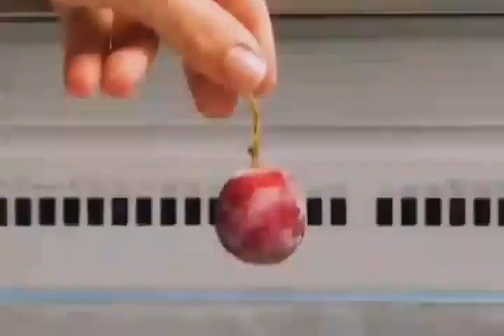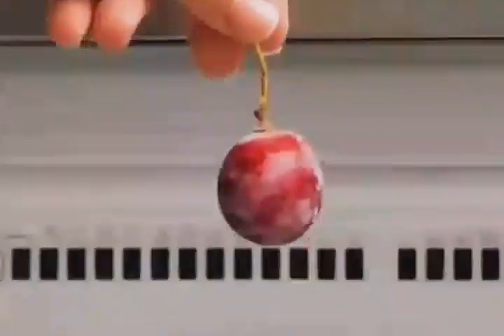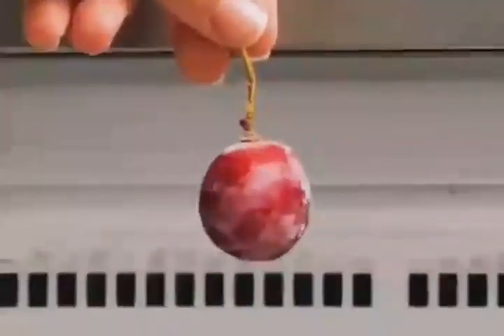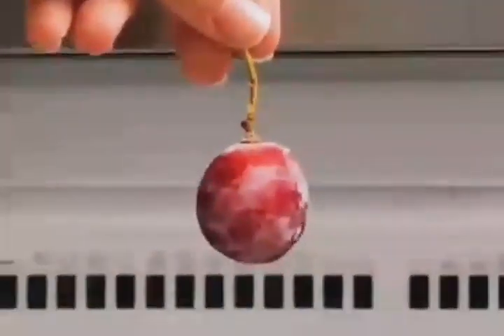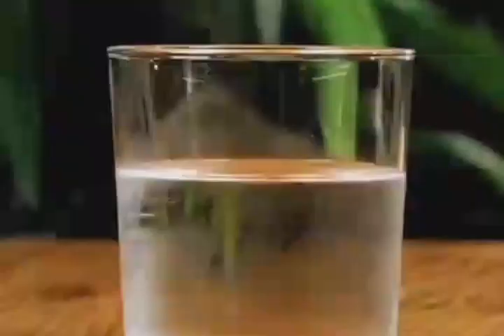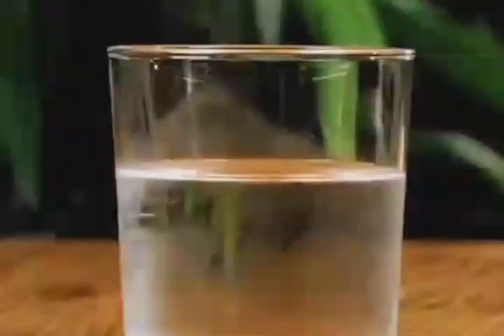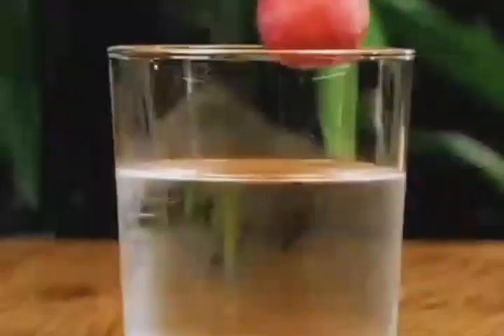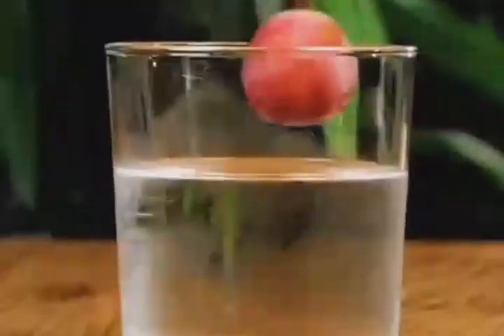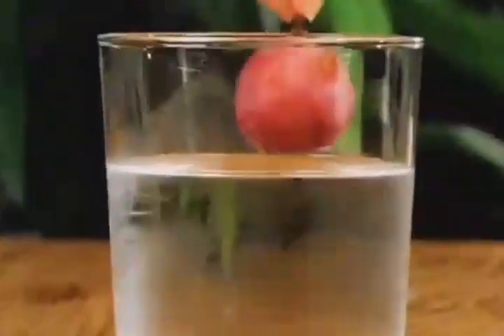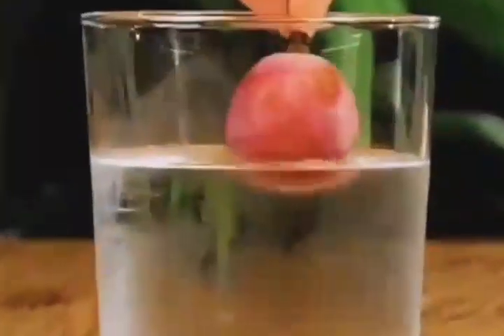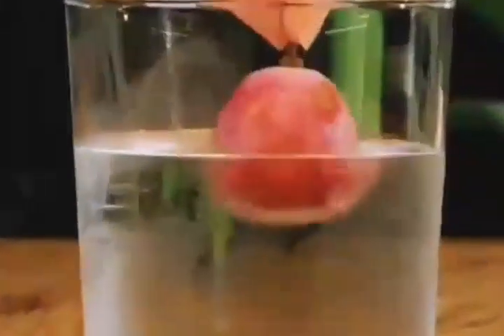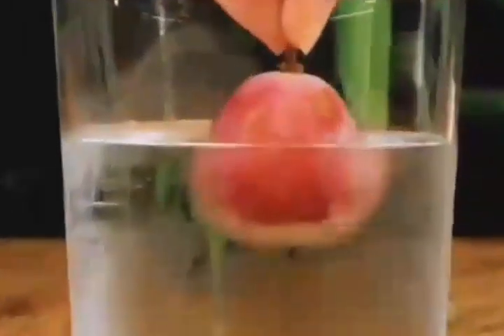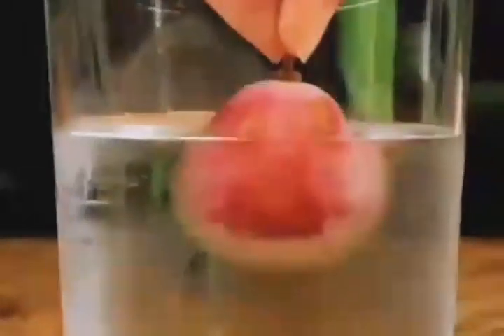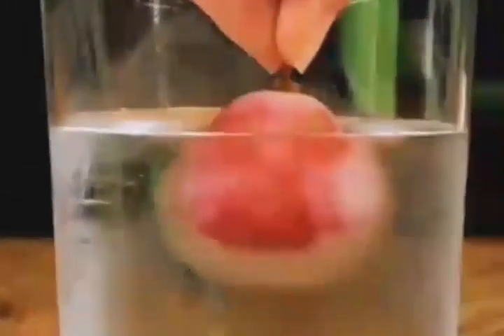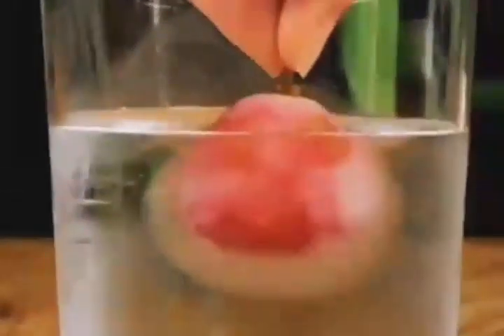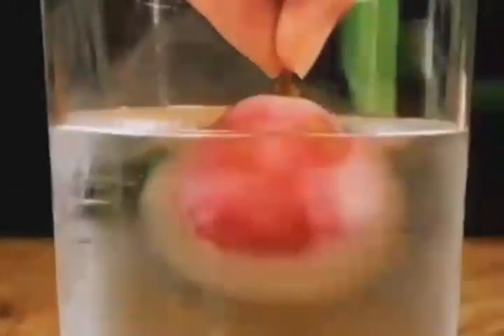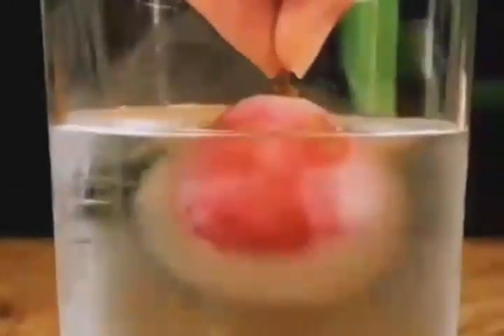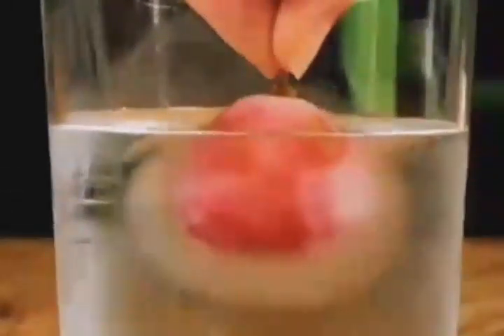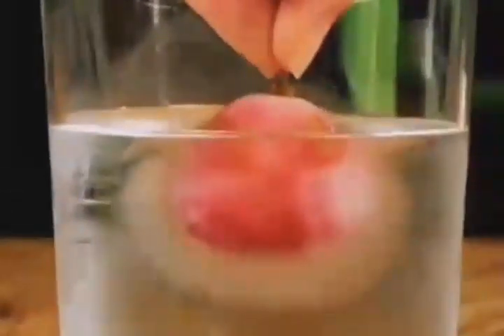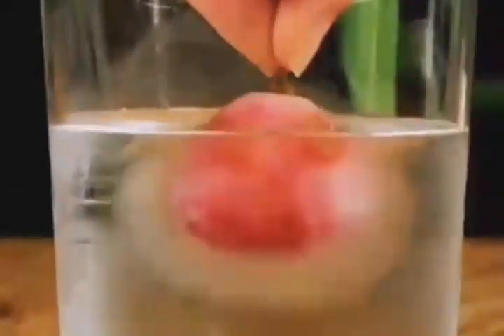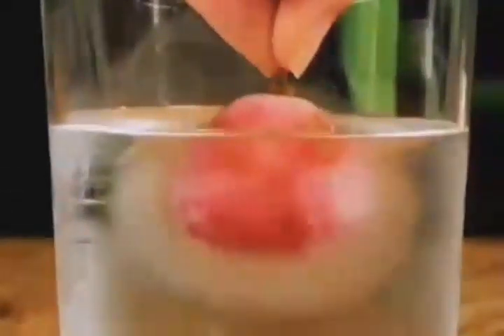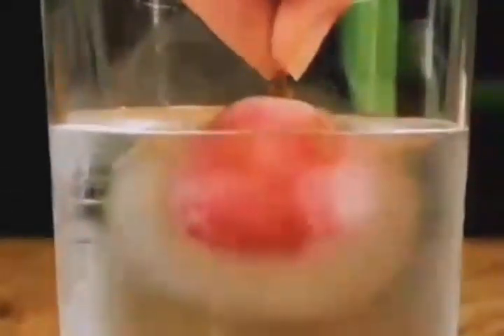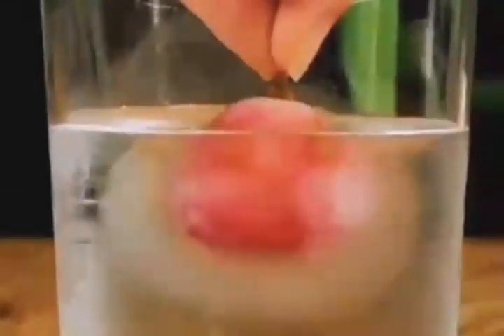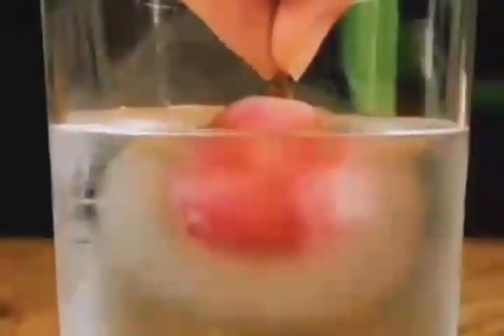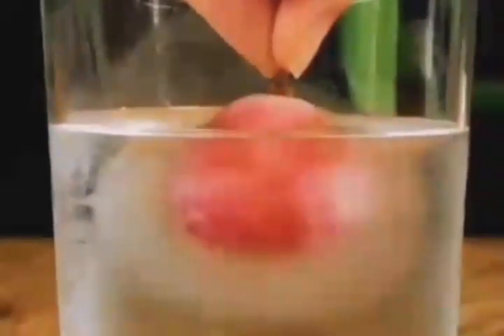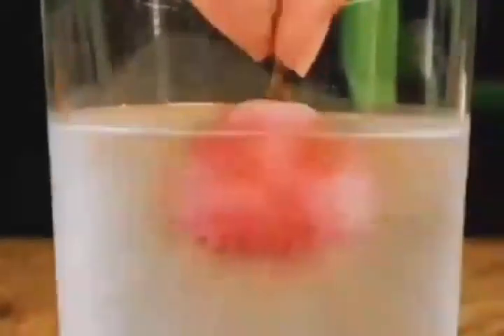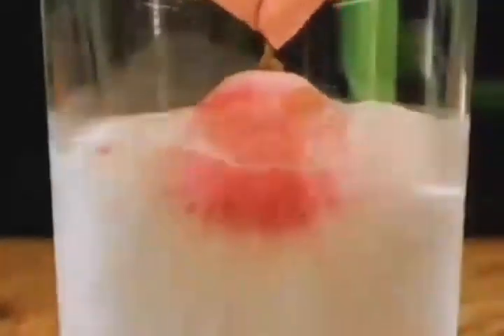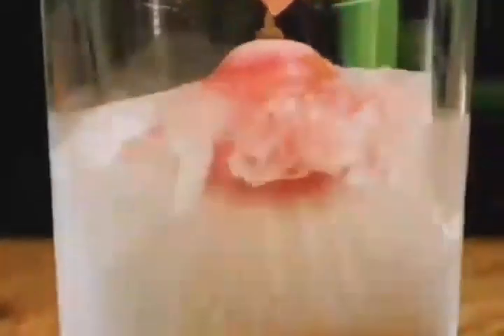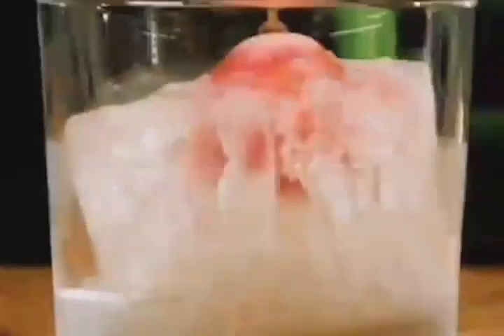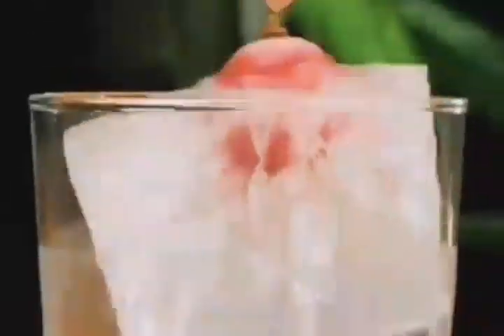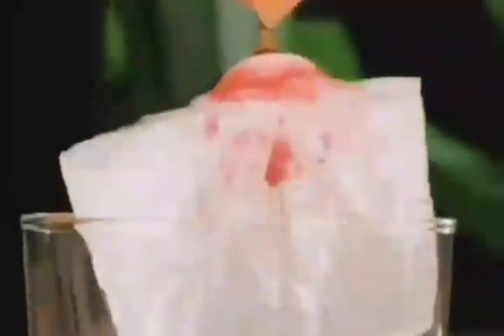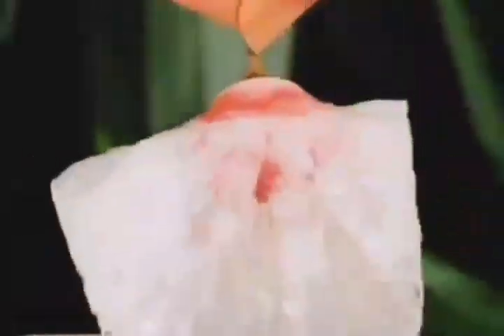Put frozen grapes into ice water and the water will freeze around the little grapes. It's as if they have magical powers.